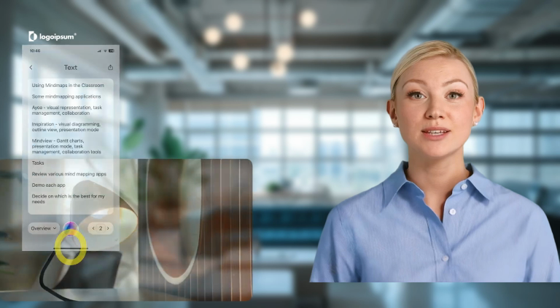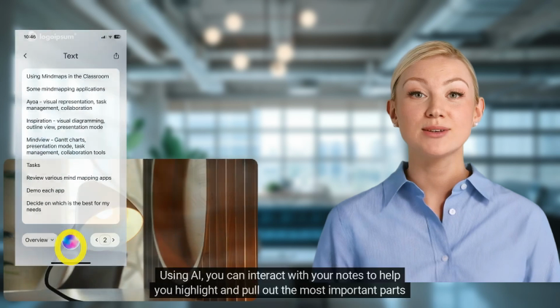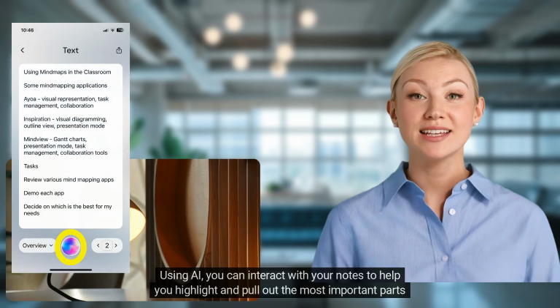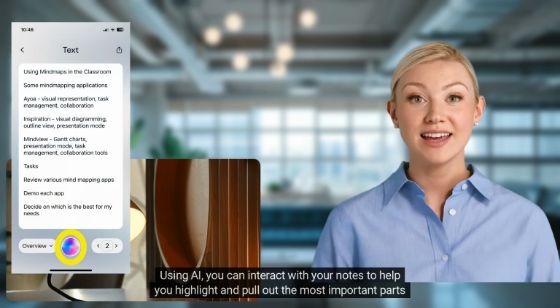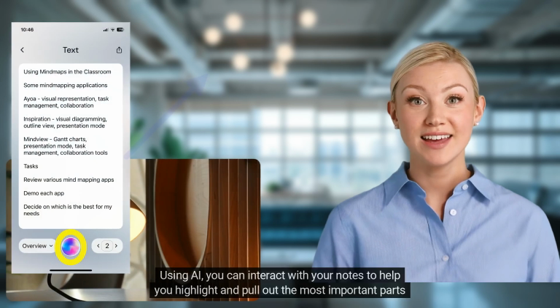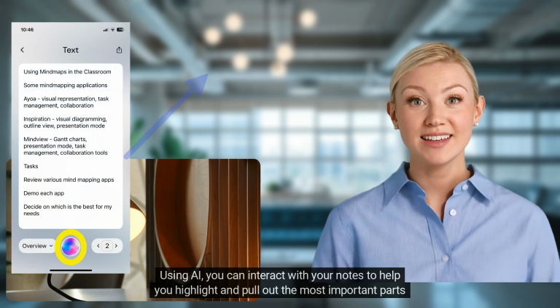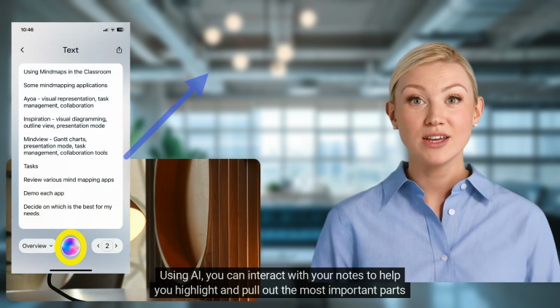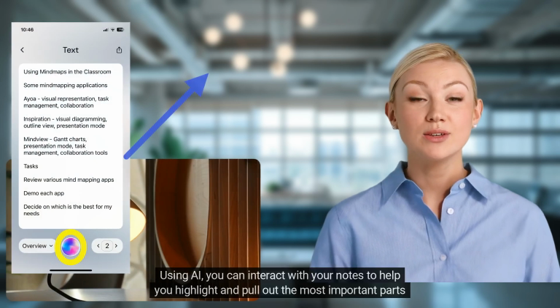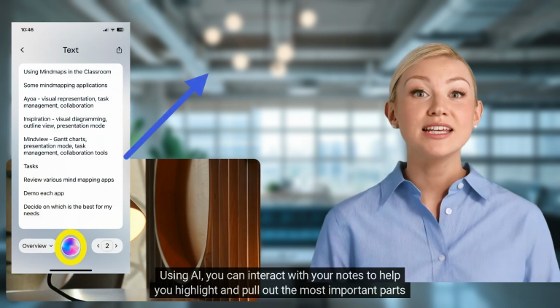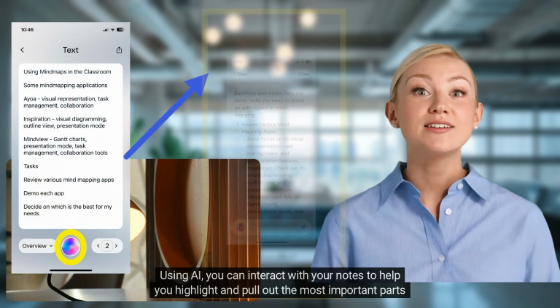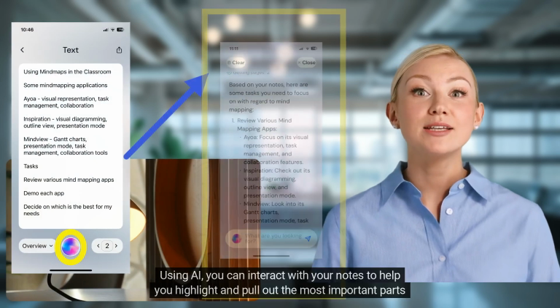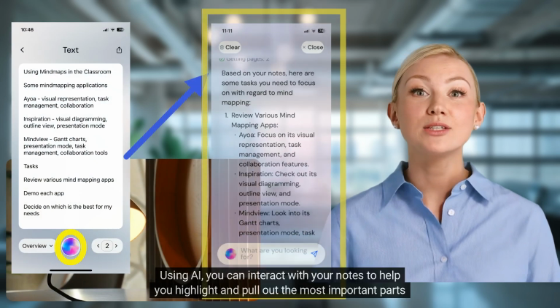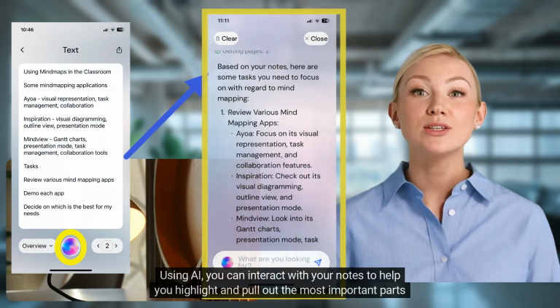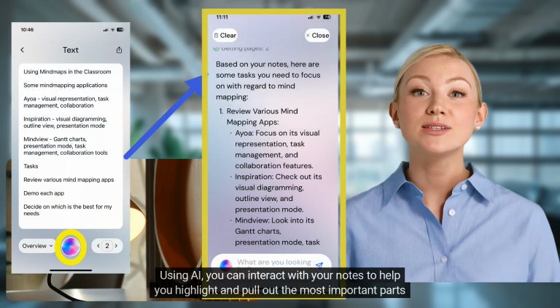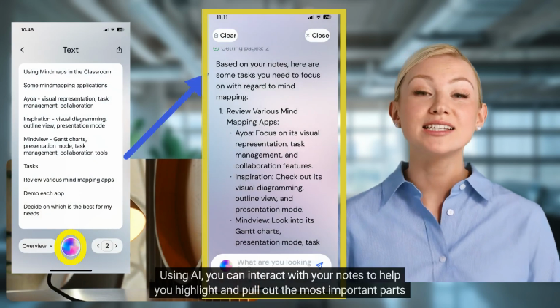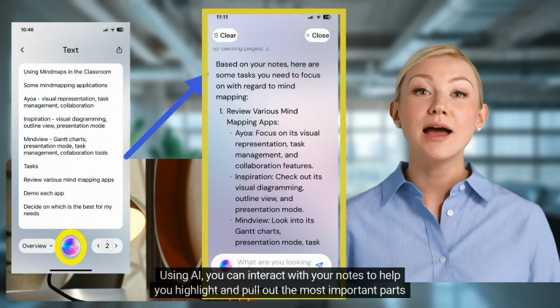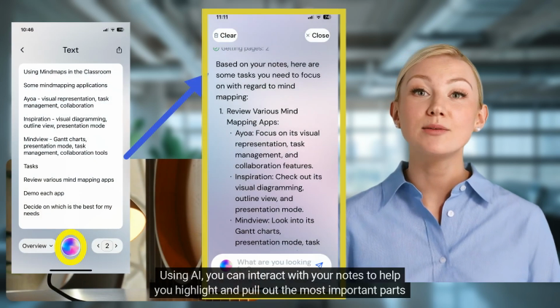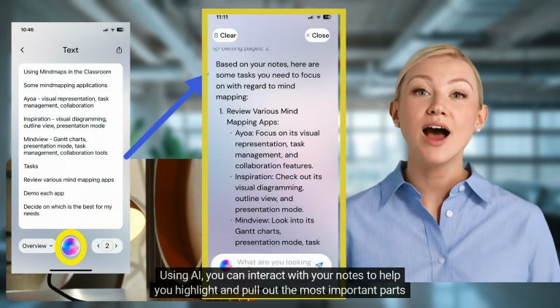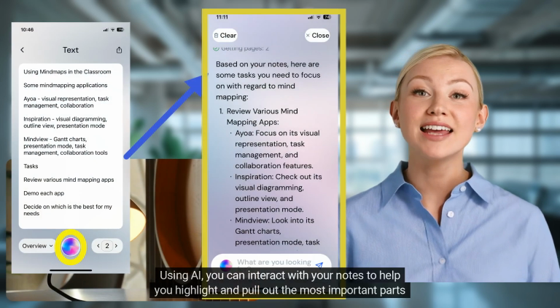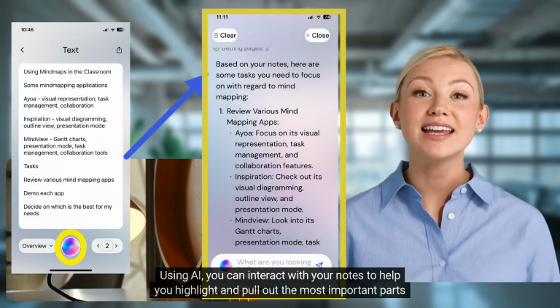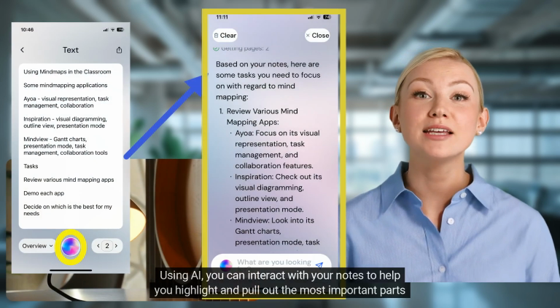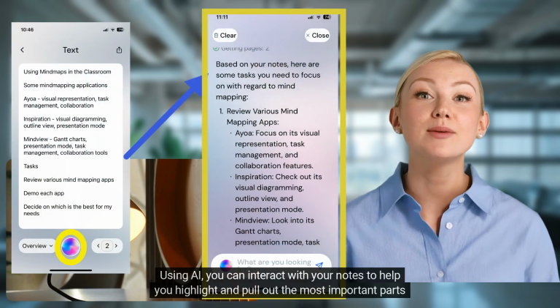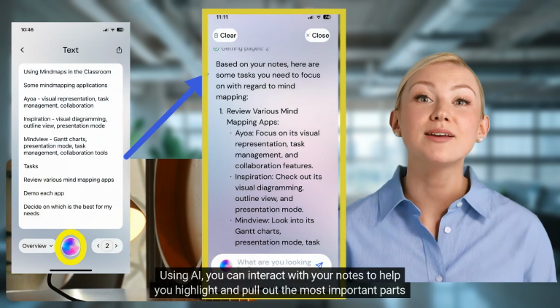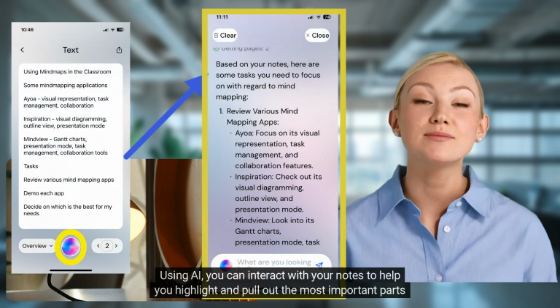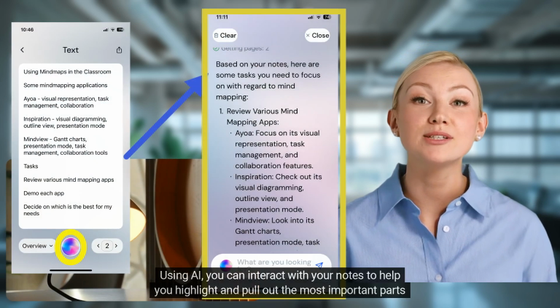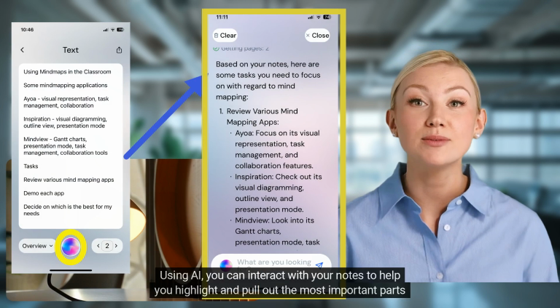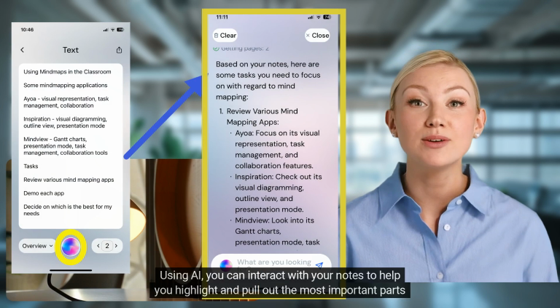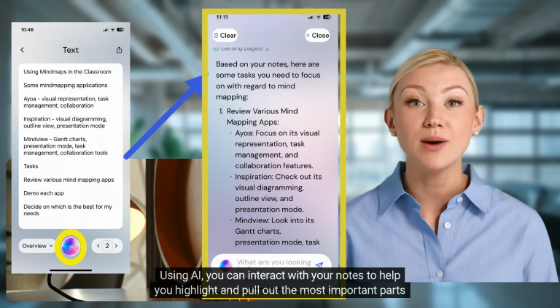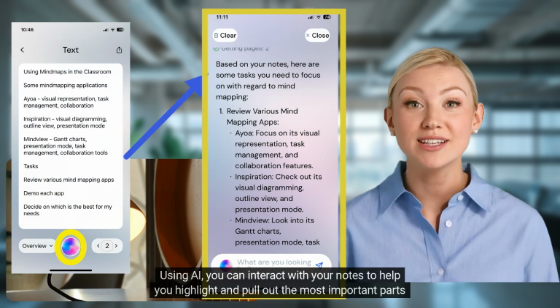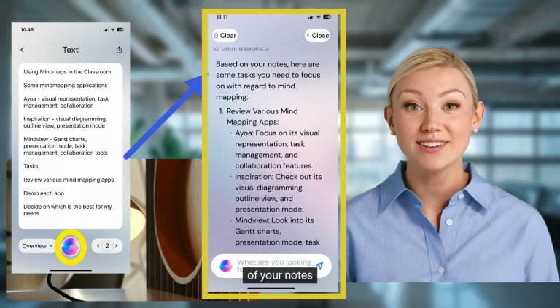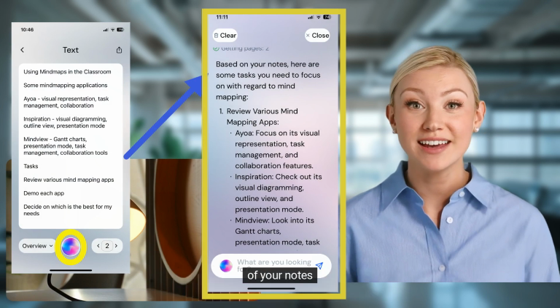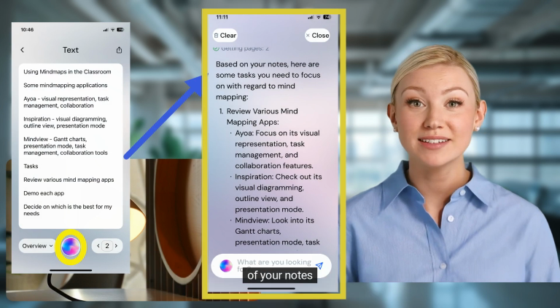Using AI, you can interact with your notes to help you highlight and pull out the most important parts of your notes.